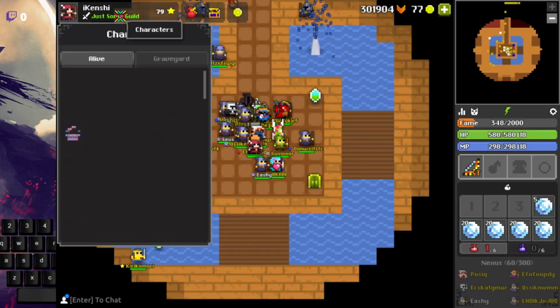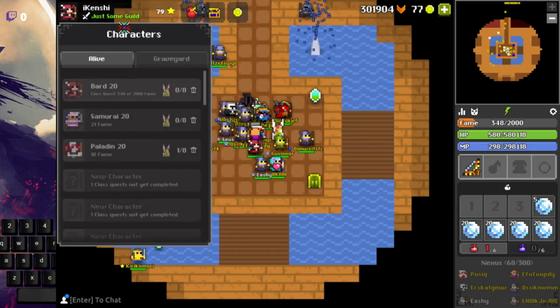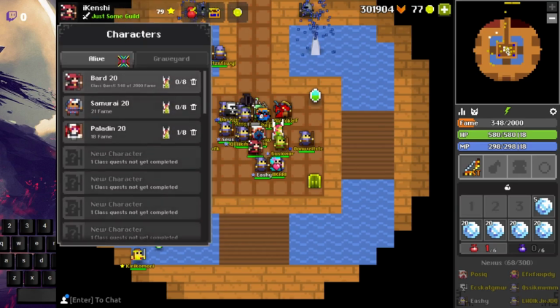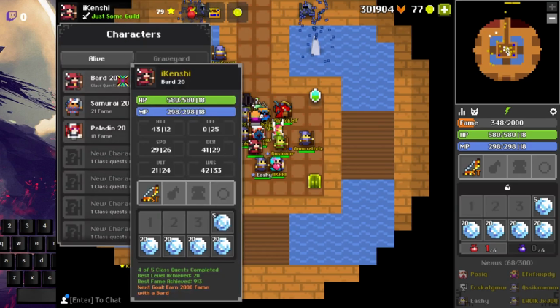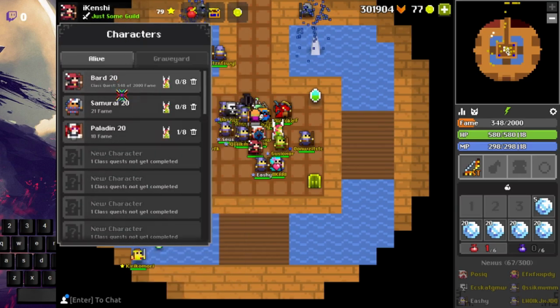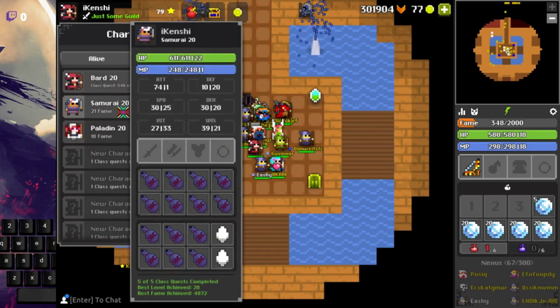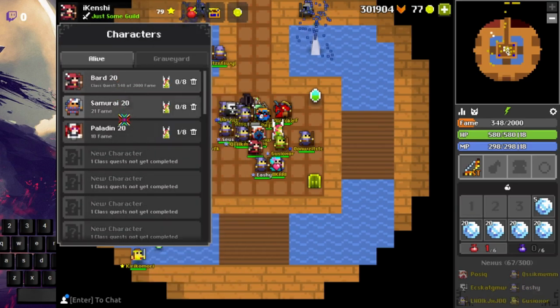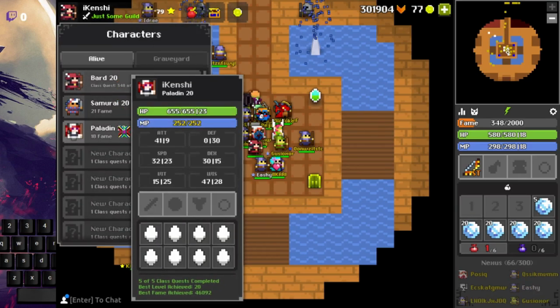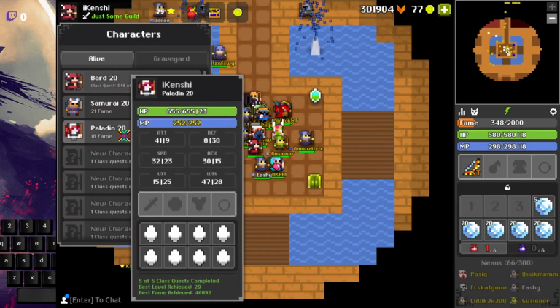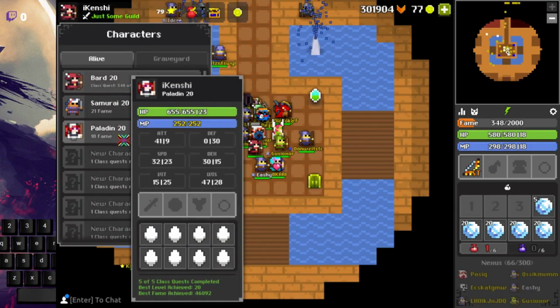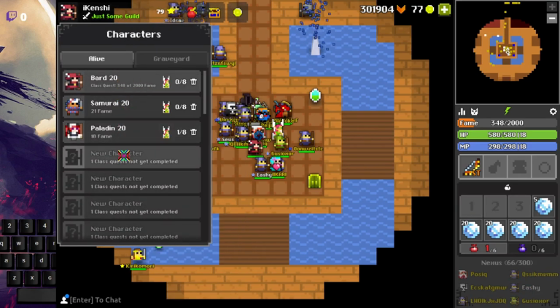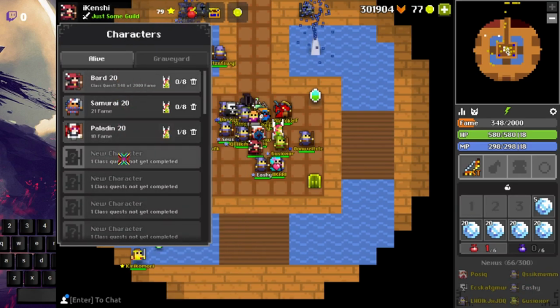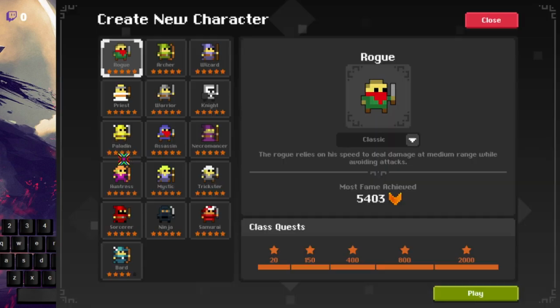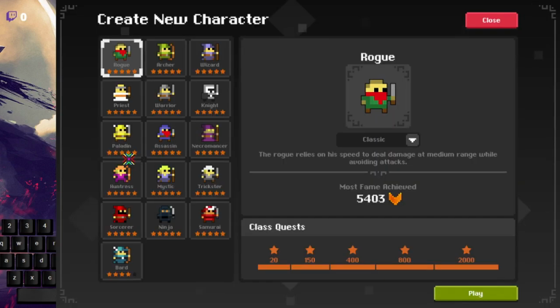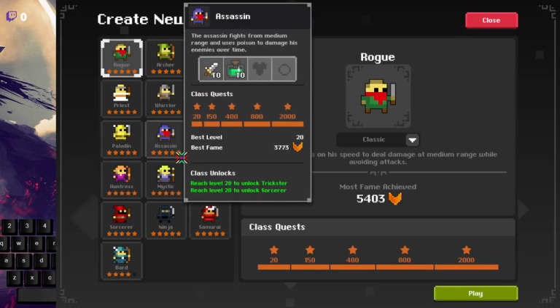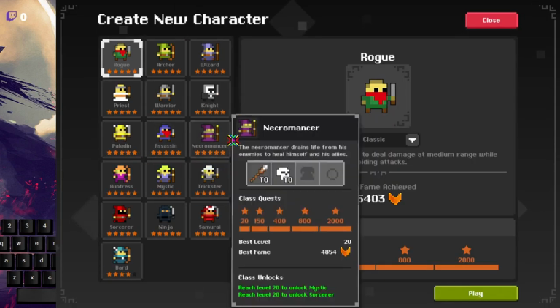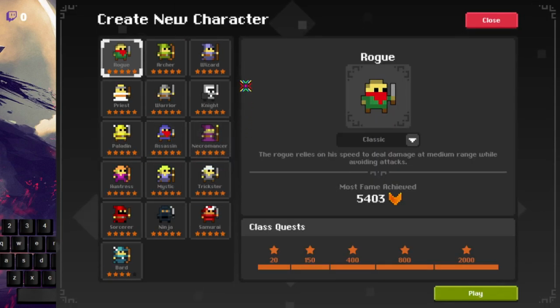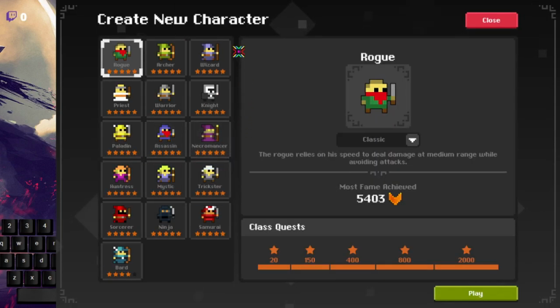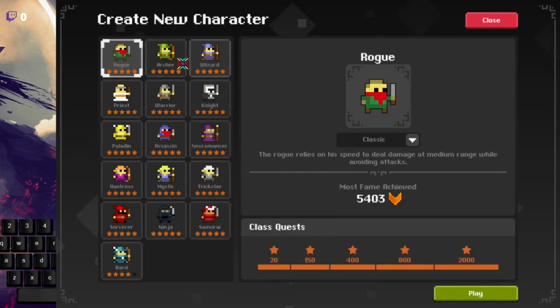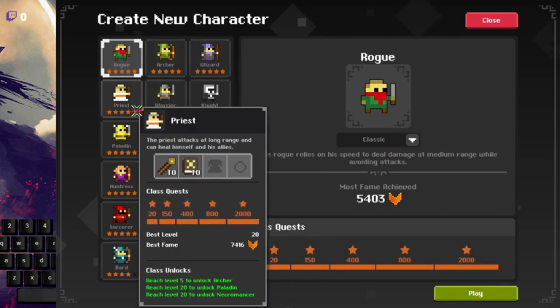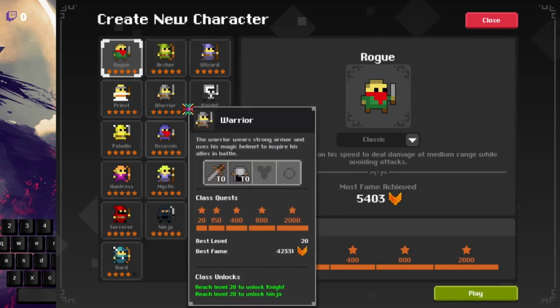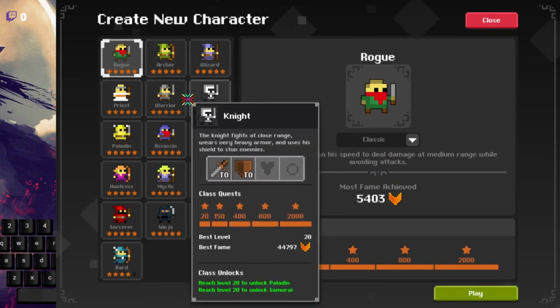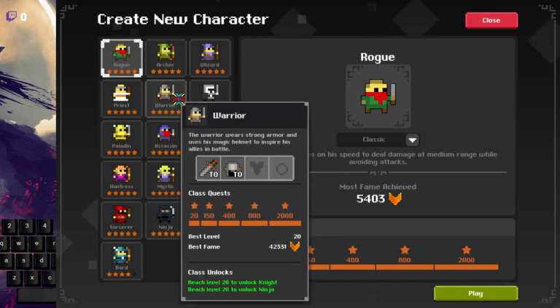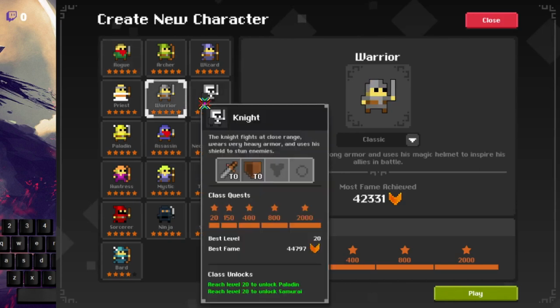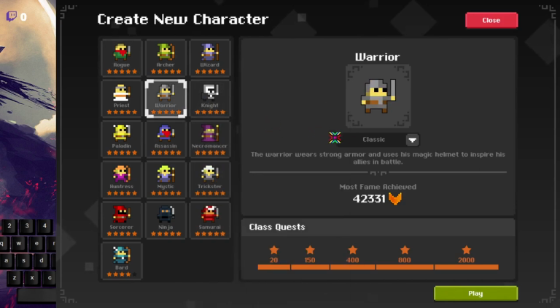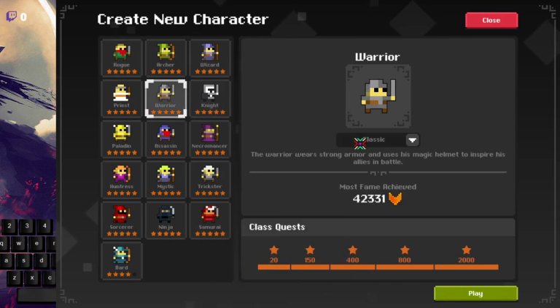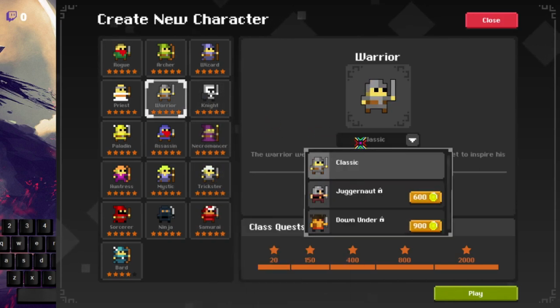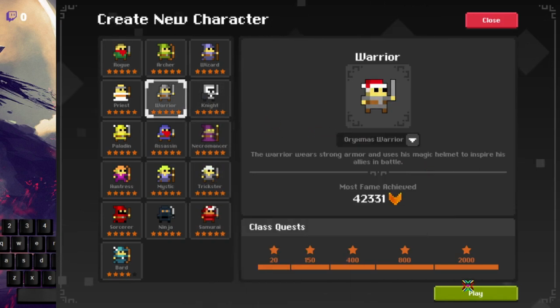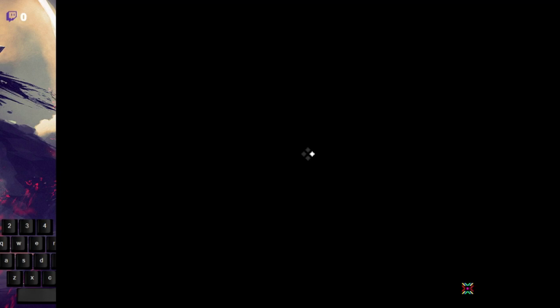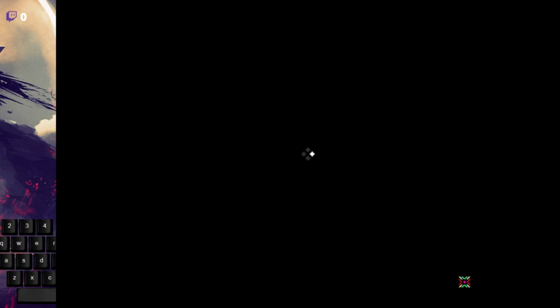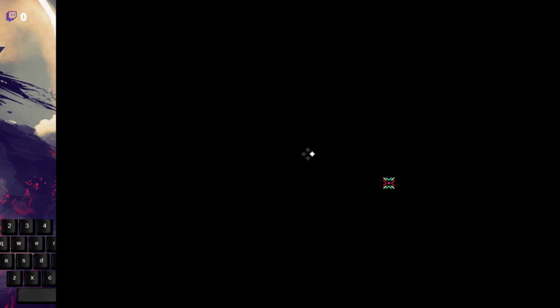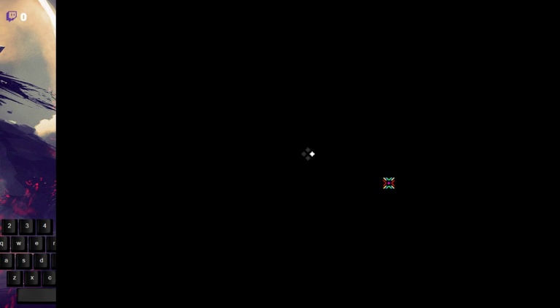Hello guys. Step 1: make a character. I recommend warrior because it's the quickest one out of the rest.